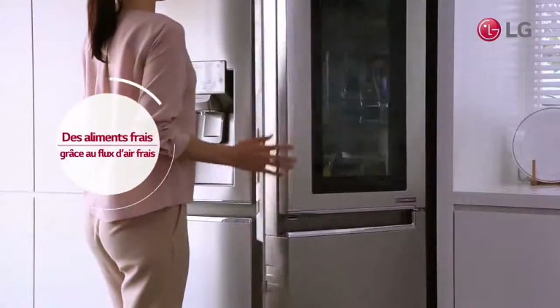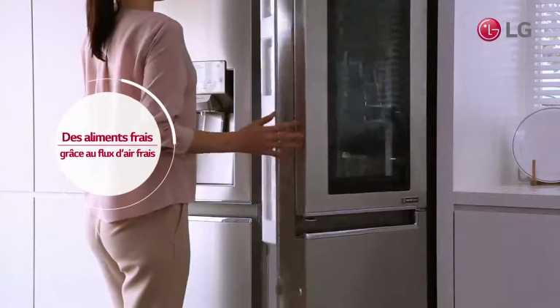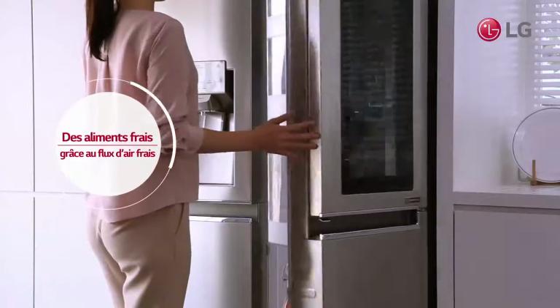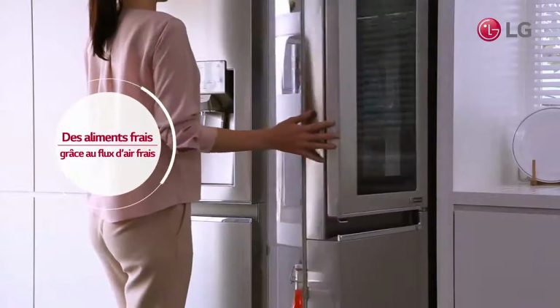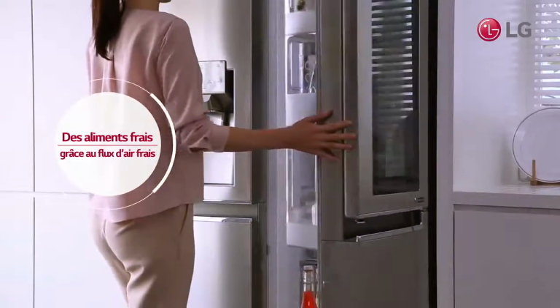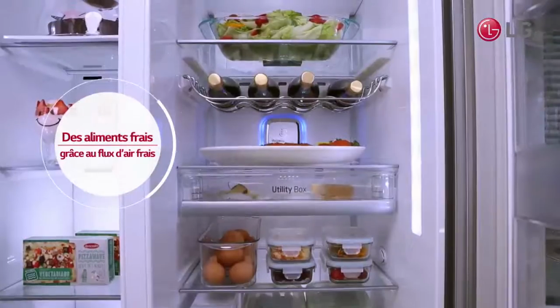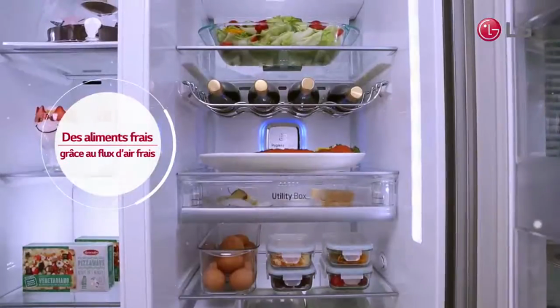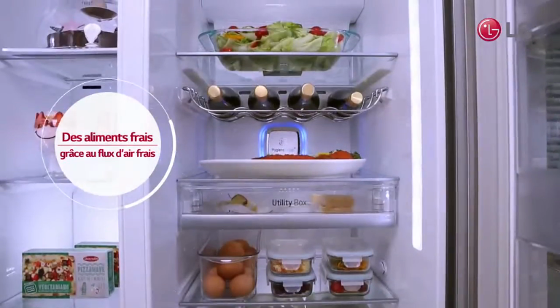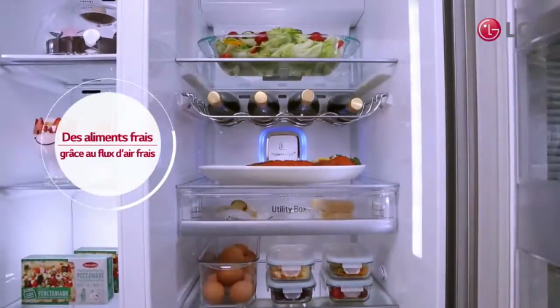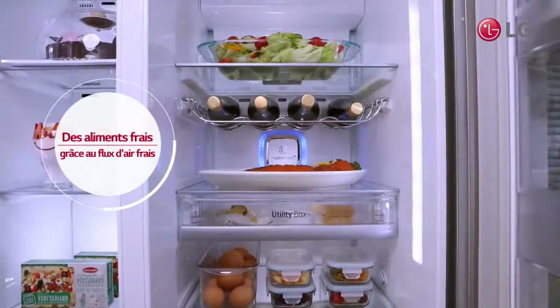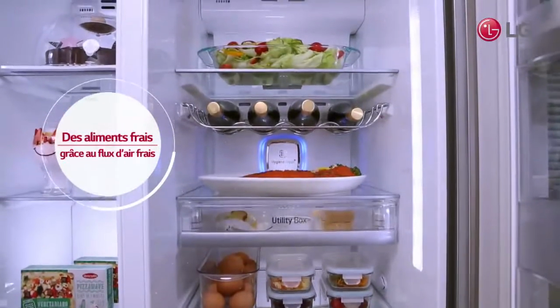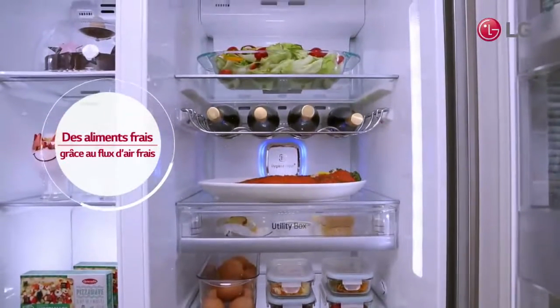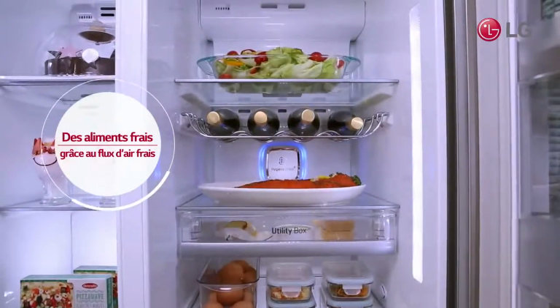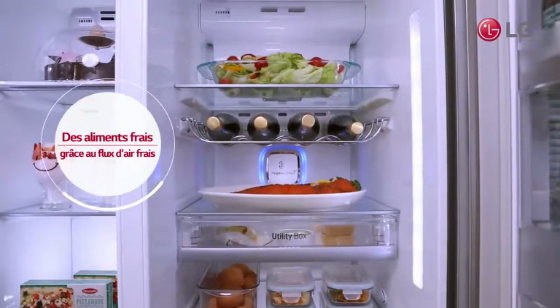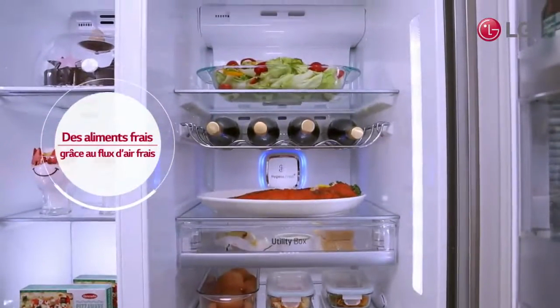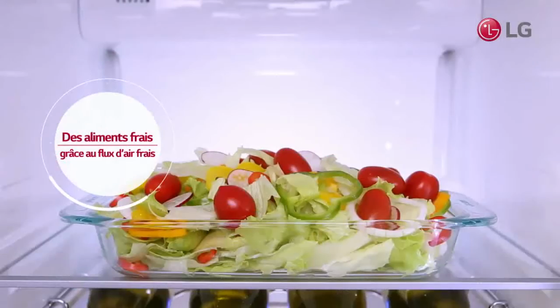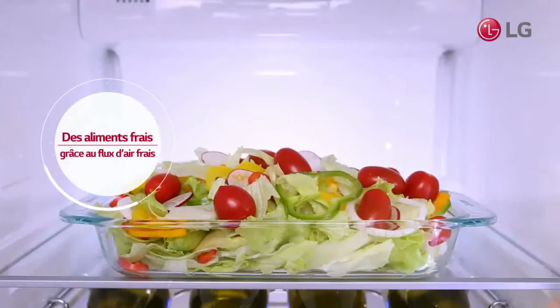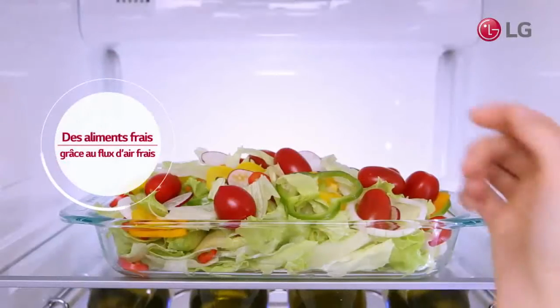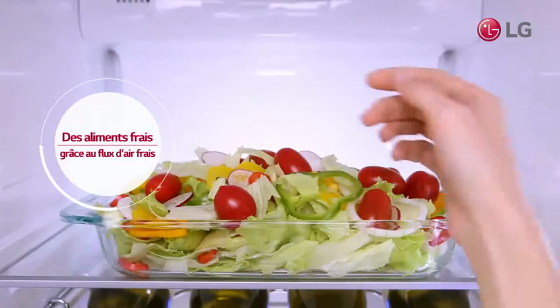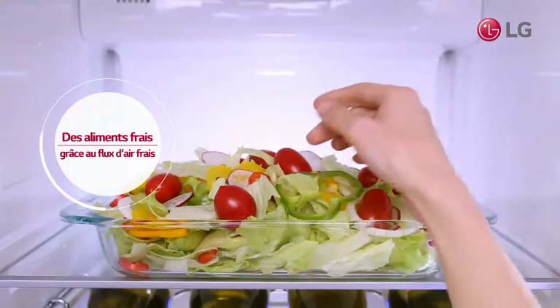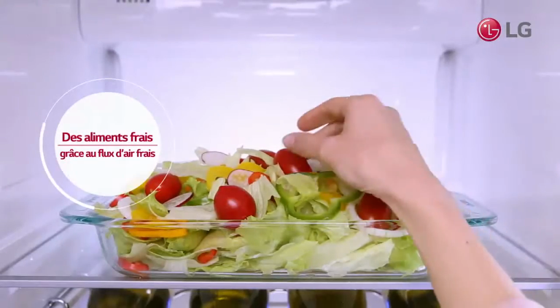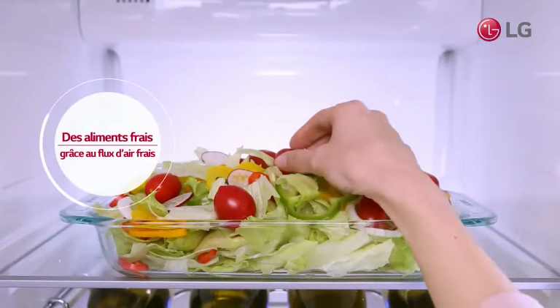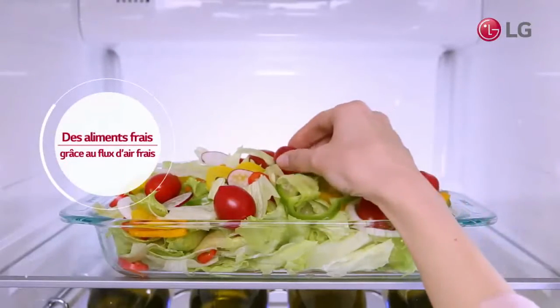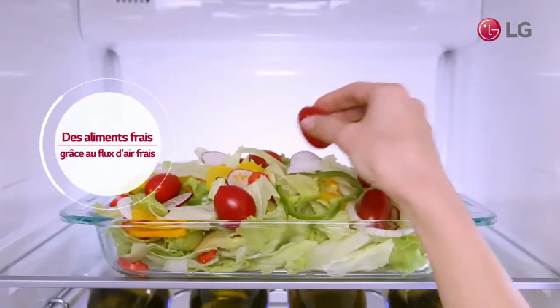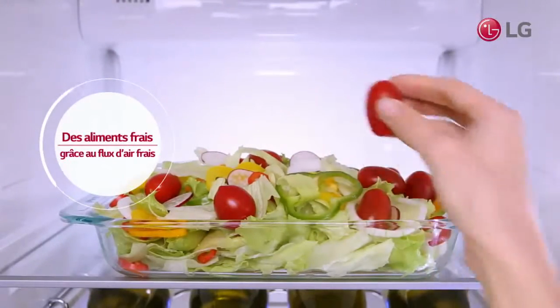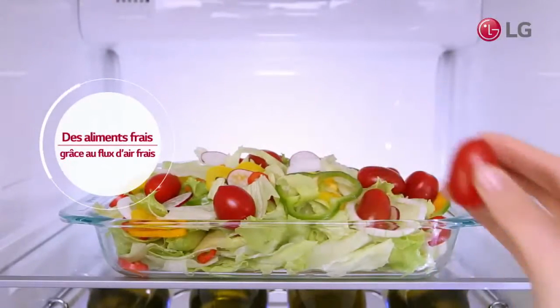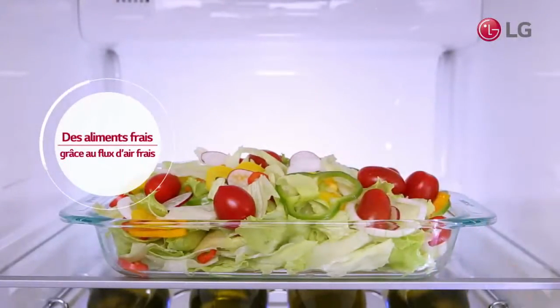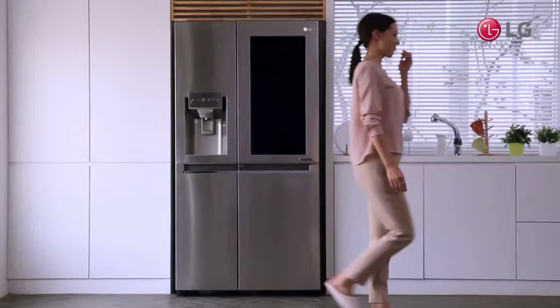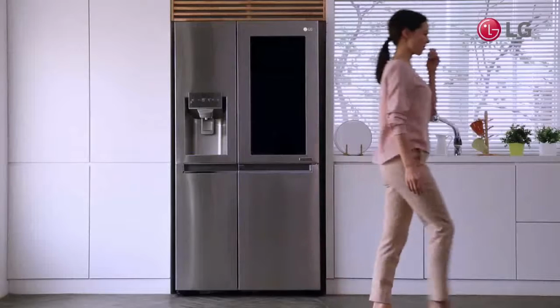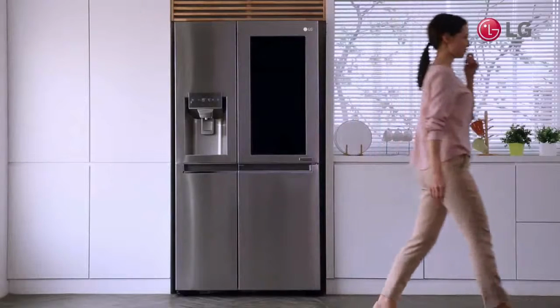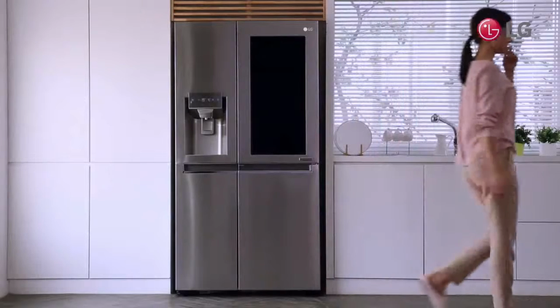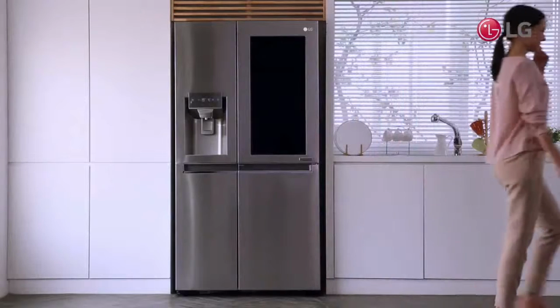Notice the difference with LG, and live a healthier life, starting from the LG refrigerator.